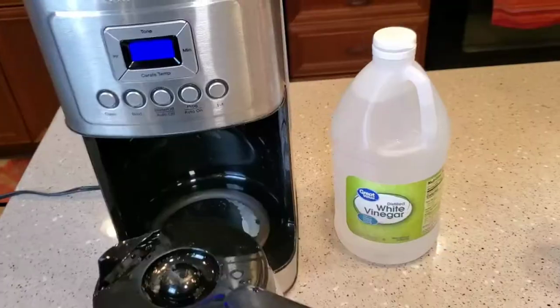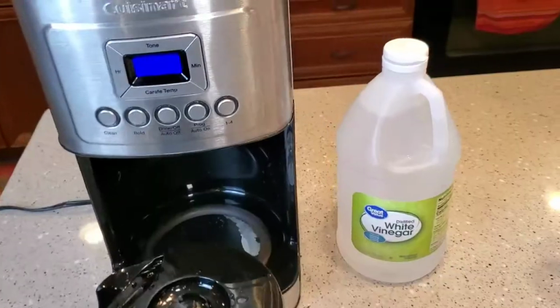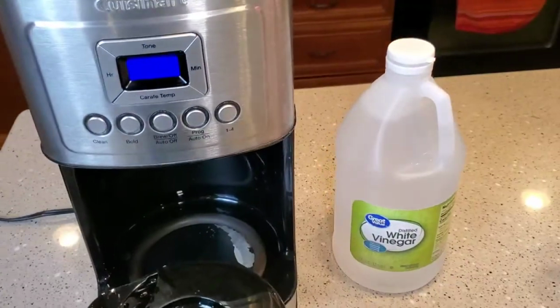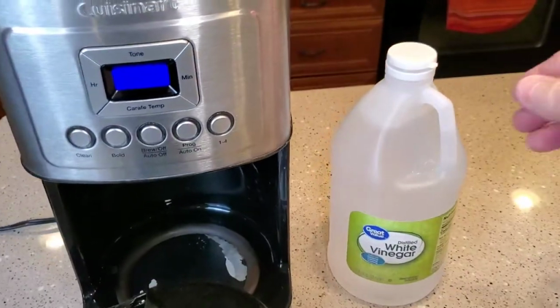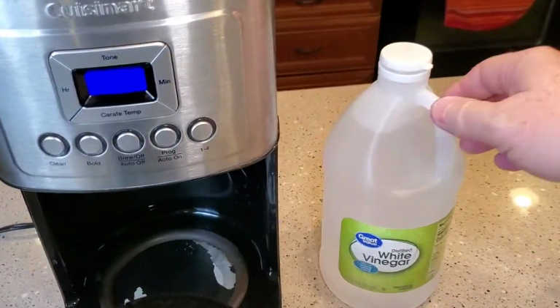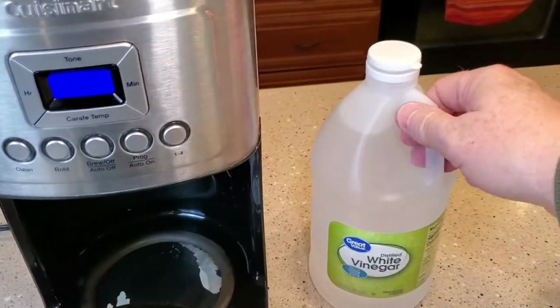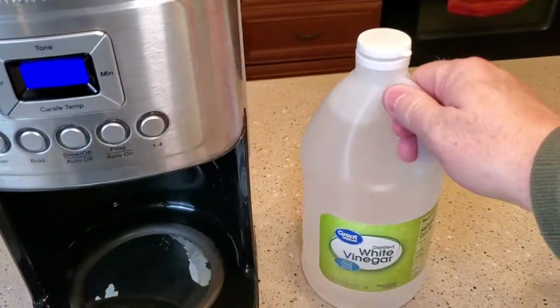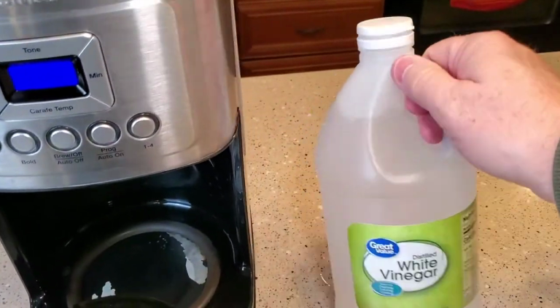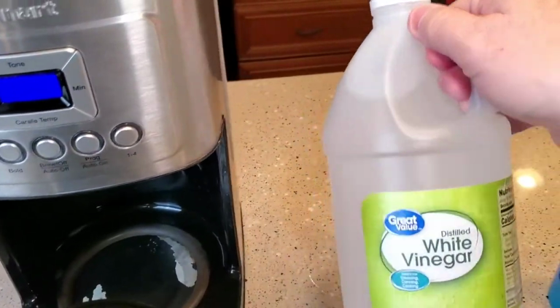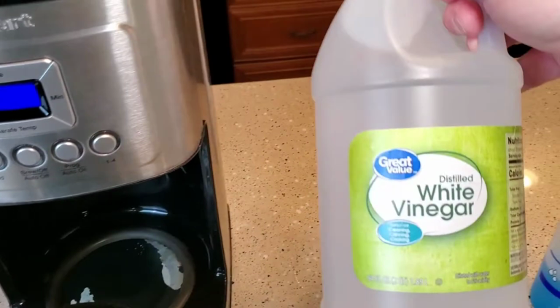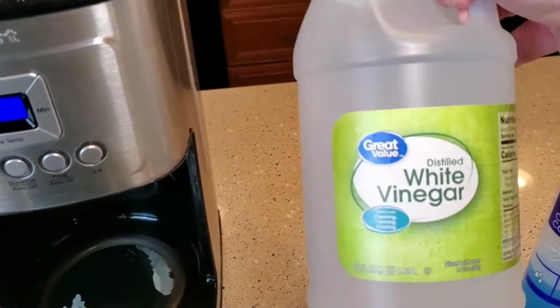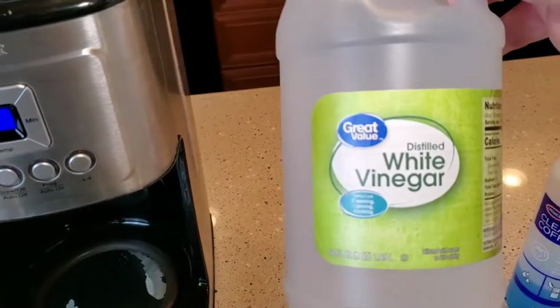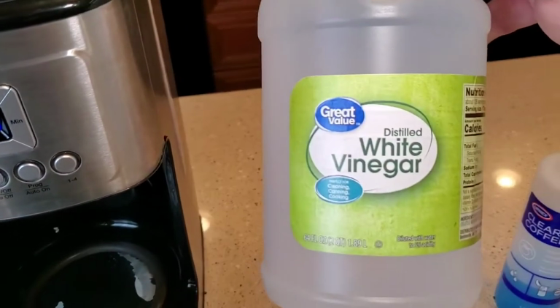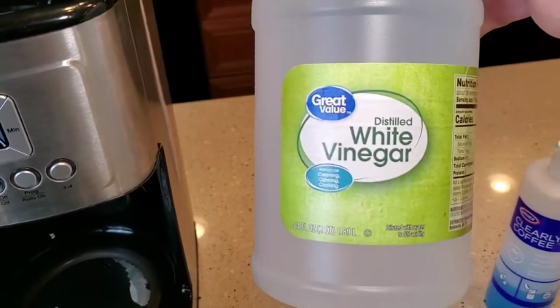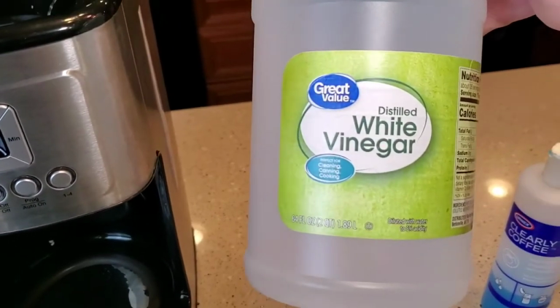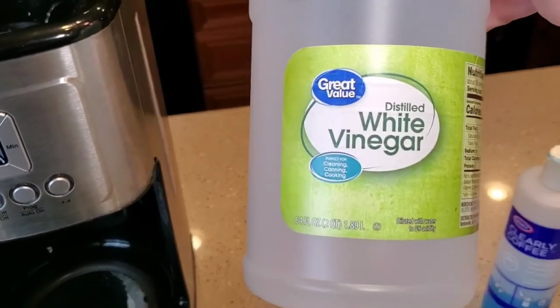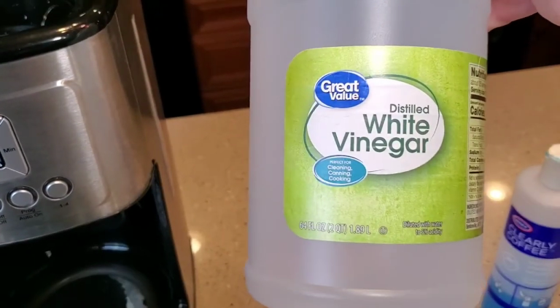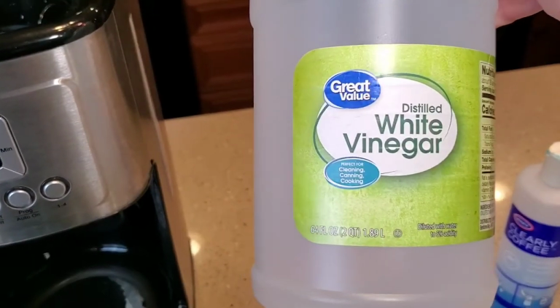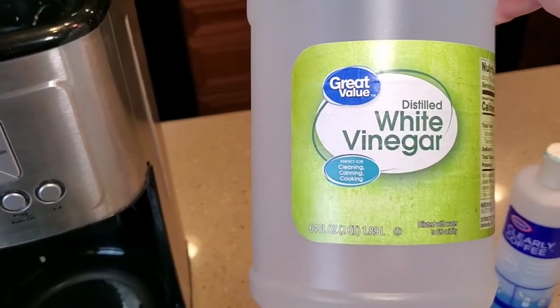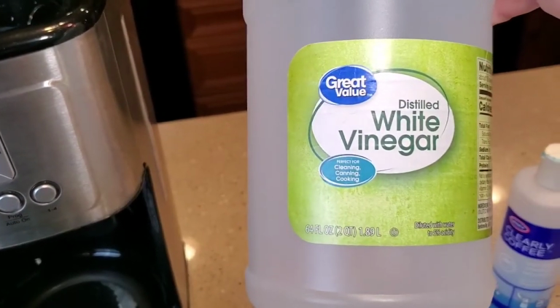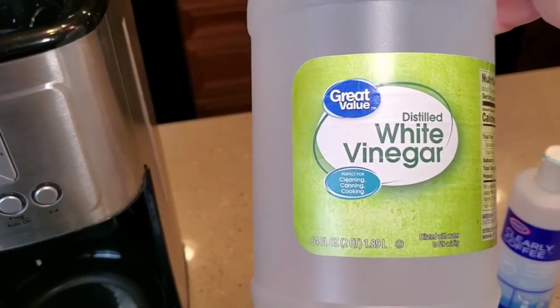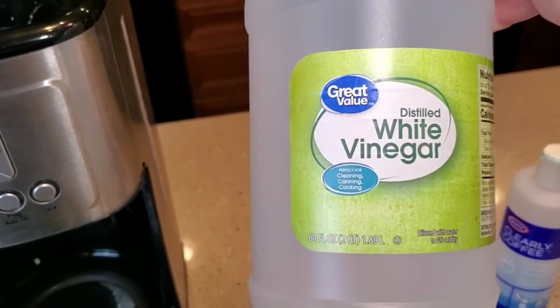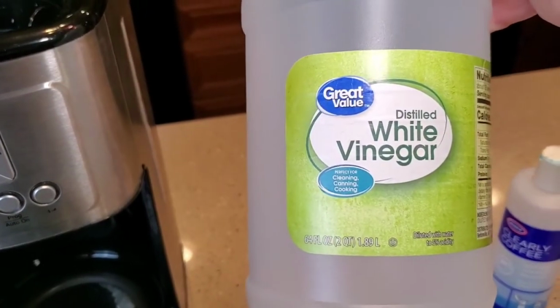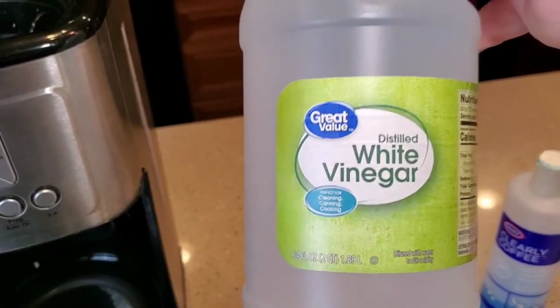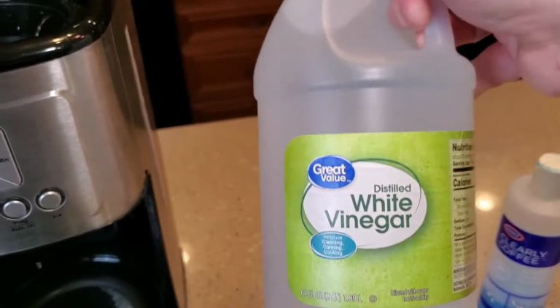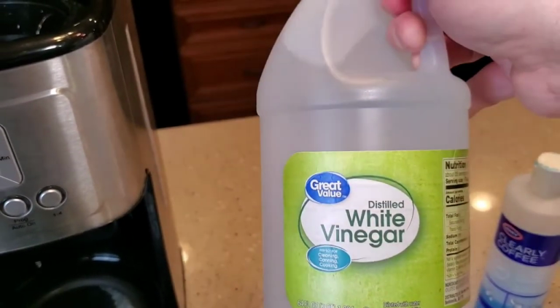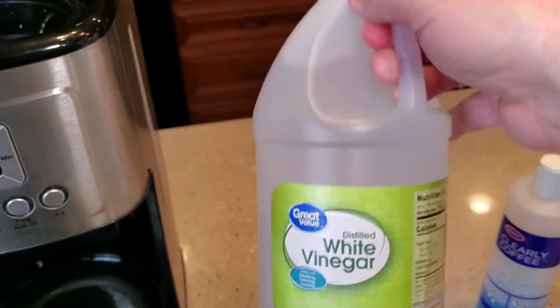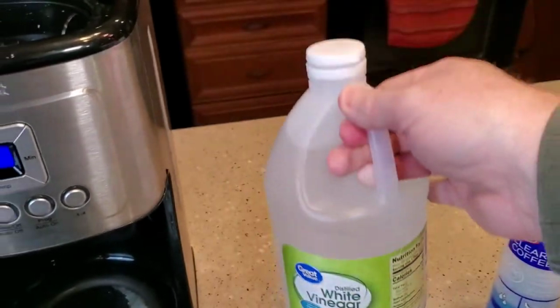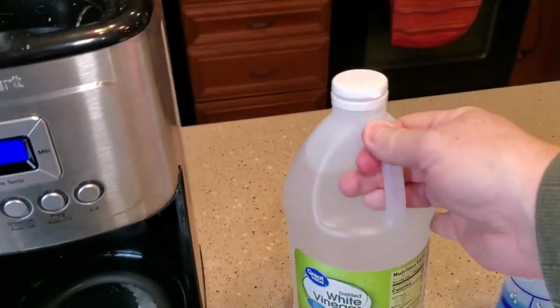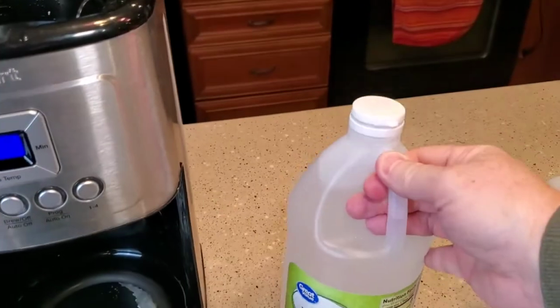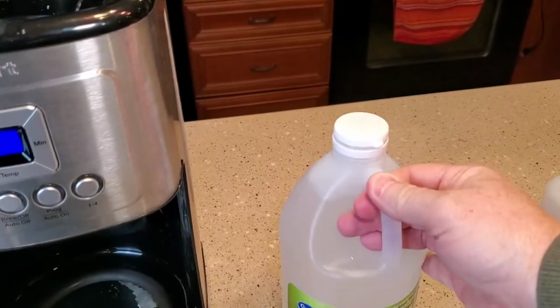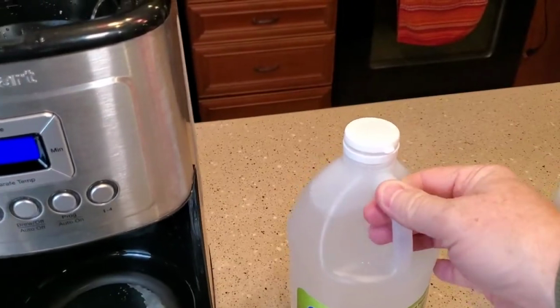So you're going to need some white distilled vinegar. You can get this at Walmart — this is 64 fluid ounces for $1.50.